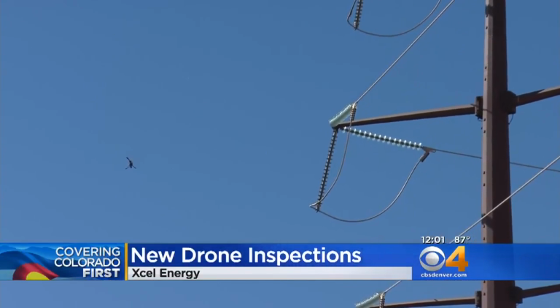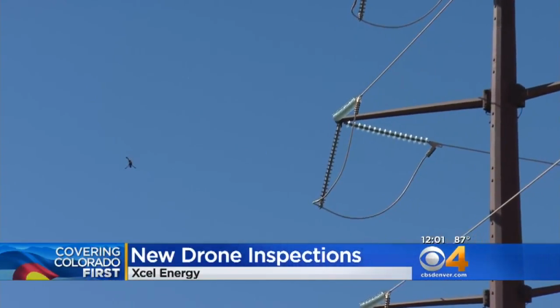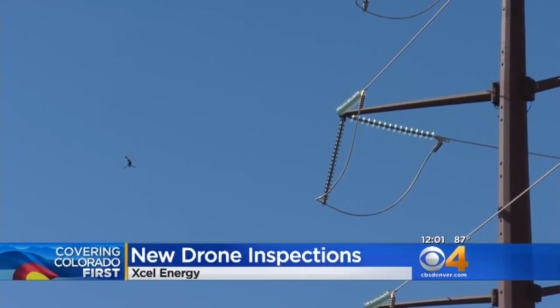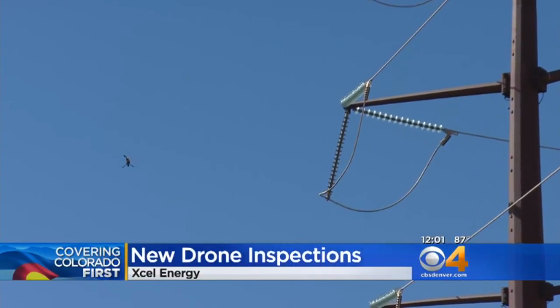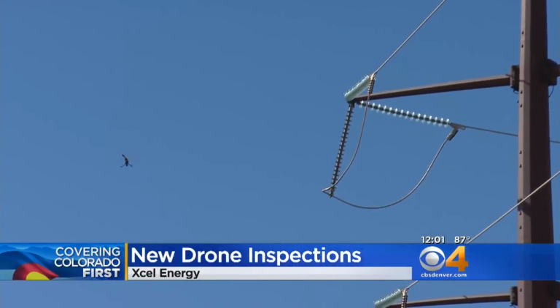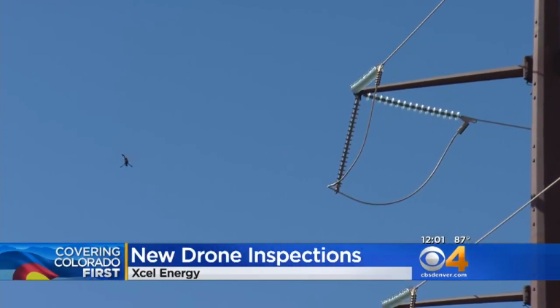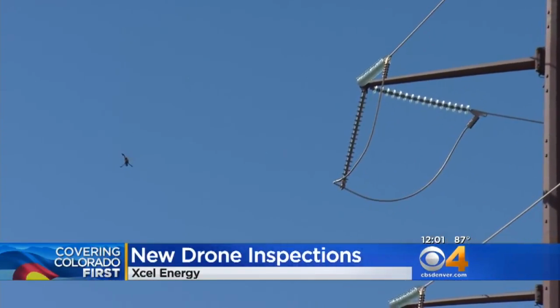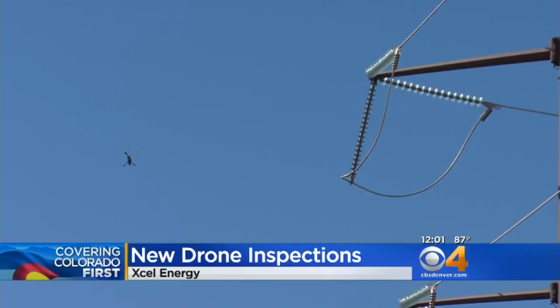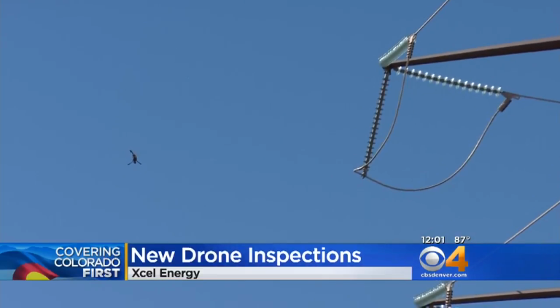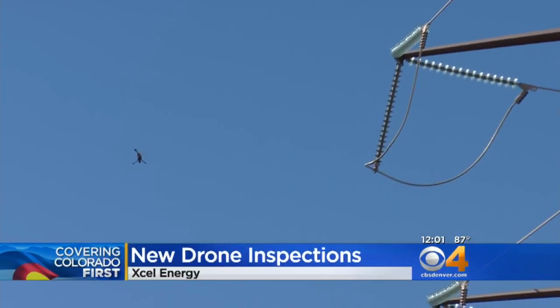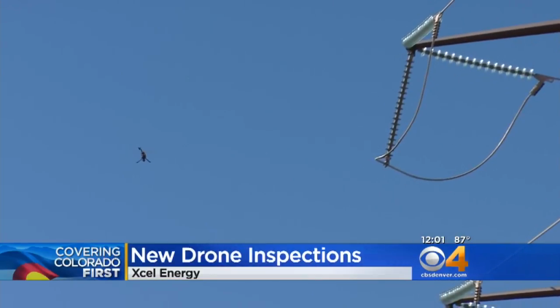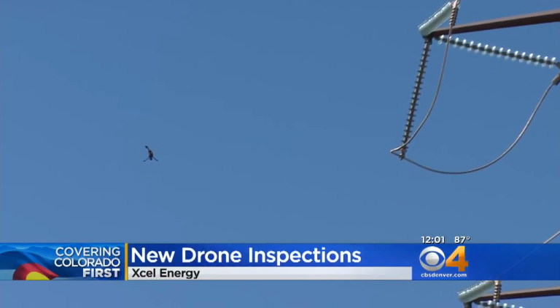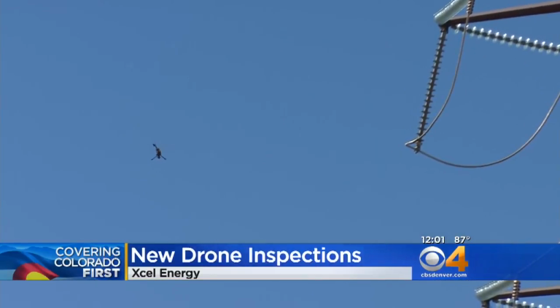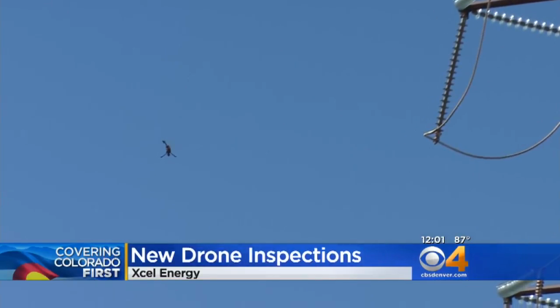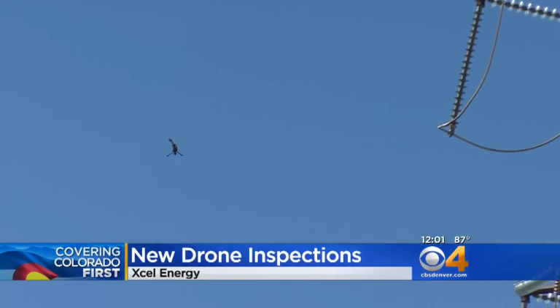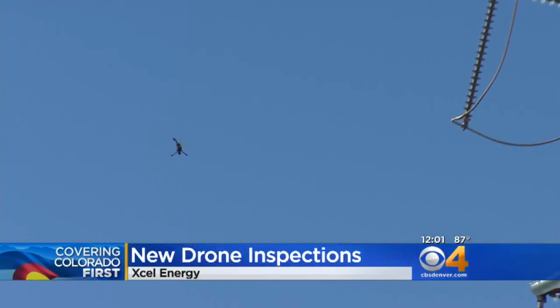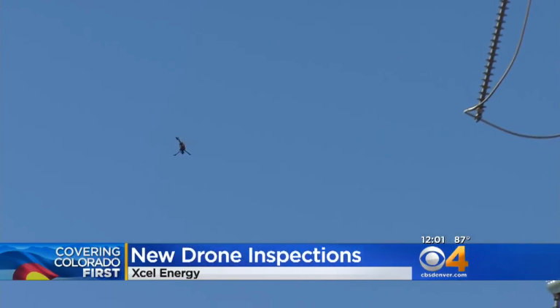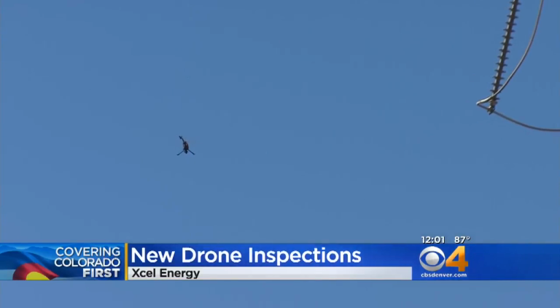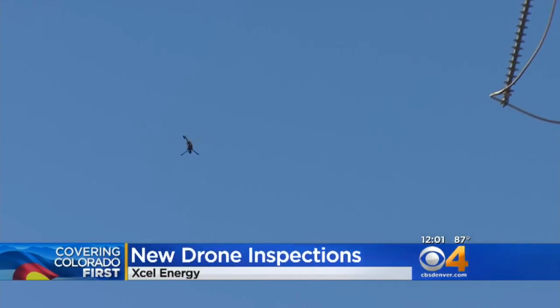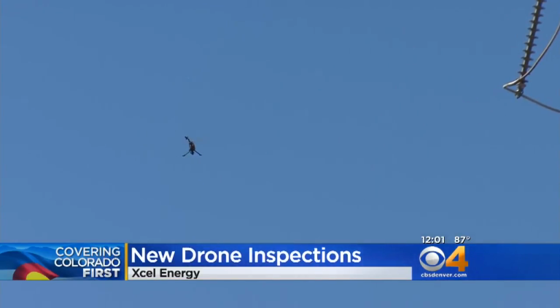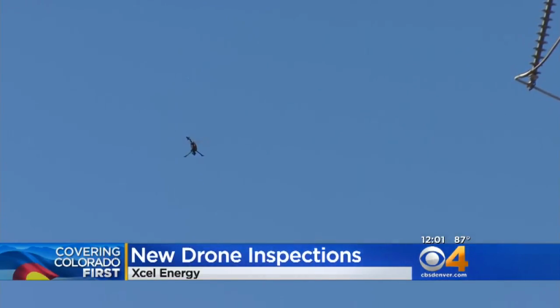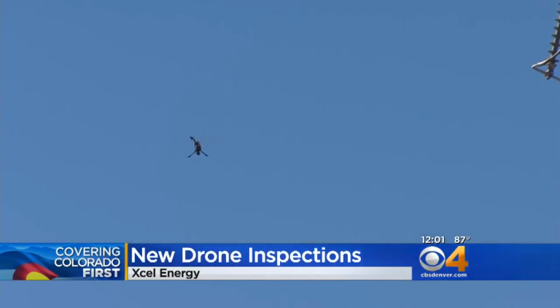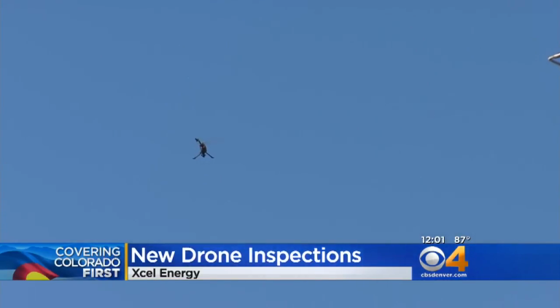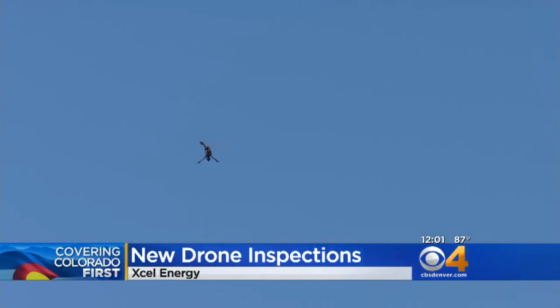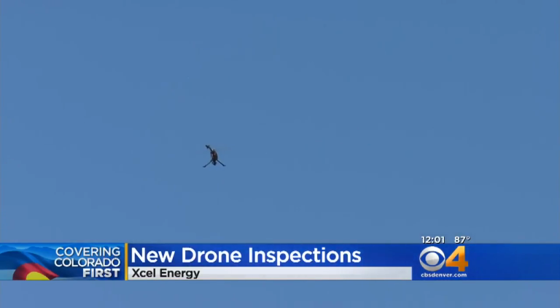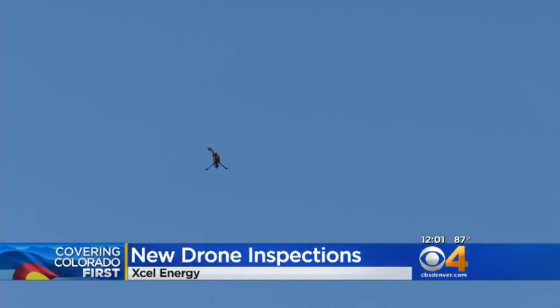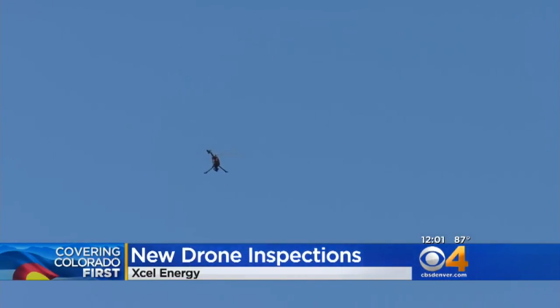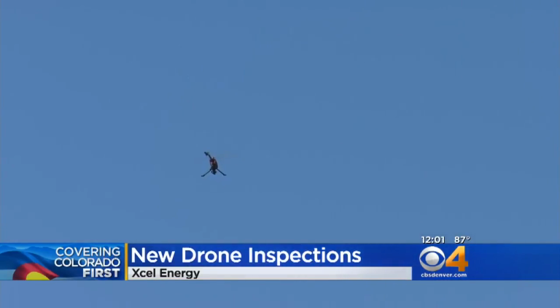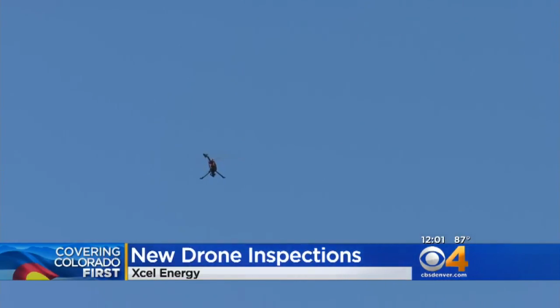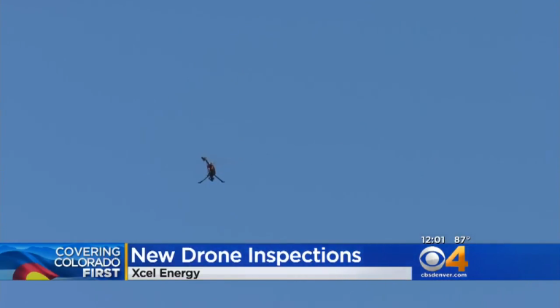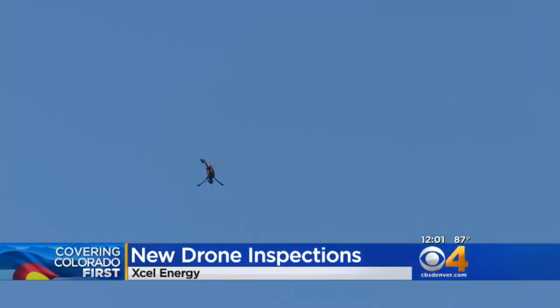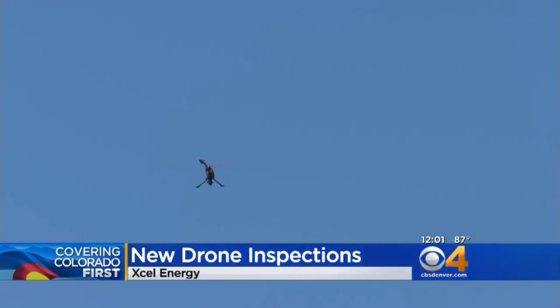Xcel says most customers won't see drones in the sky, but they will notice them on their bills.